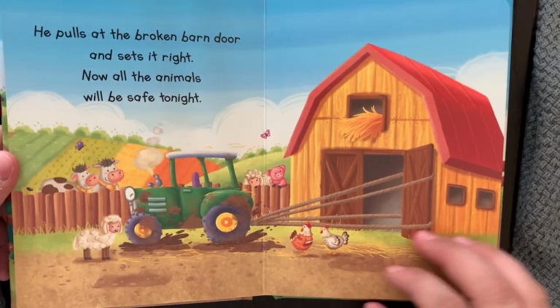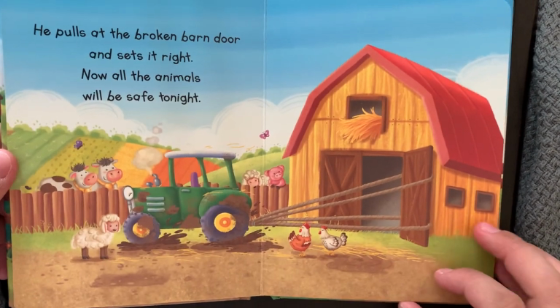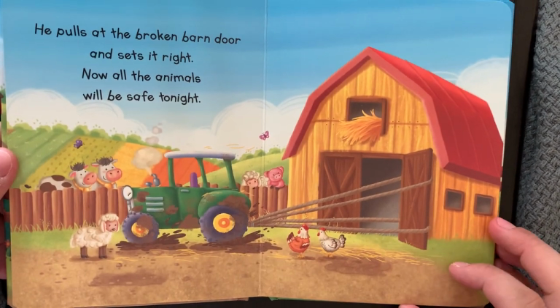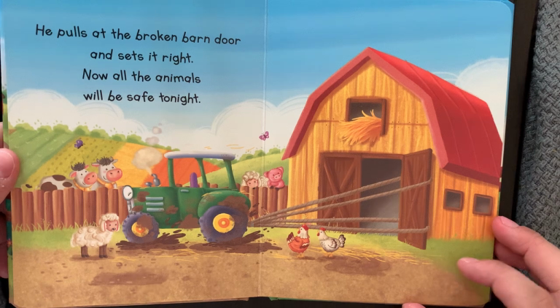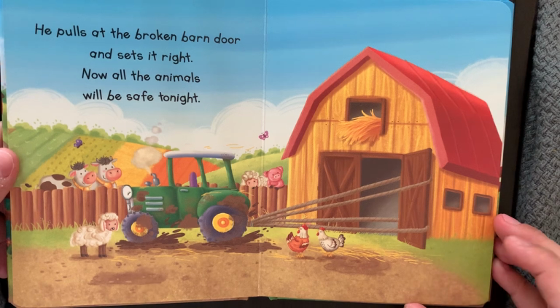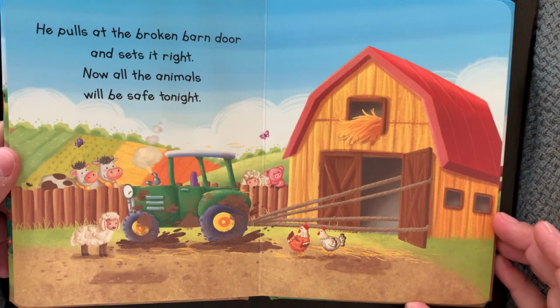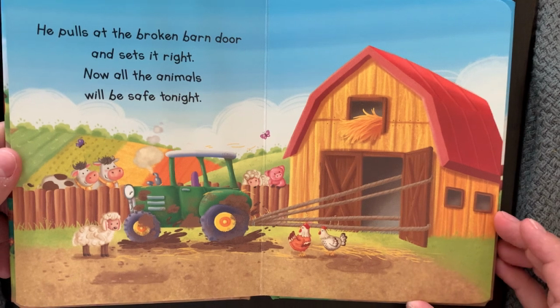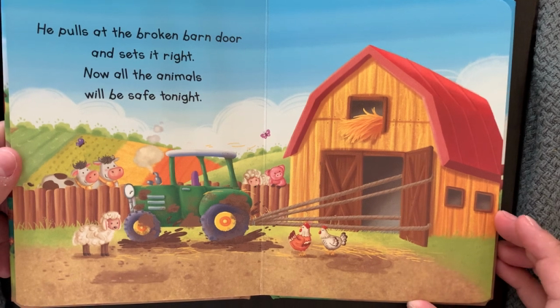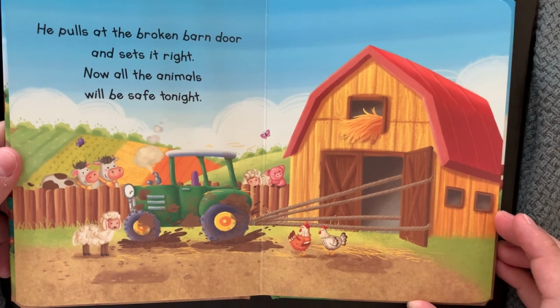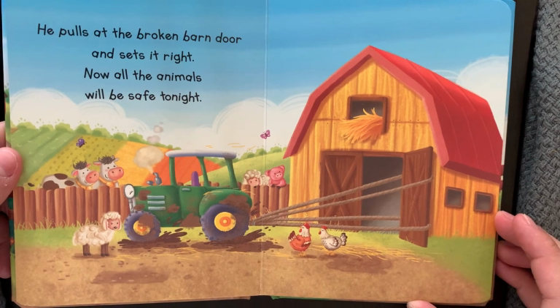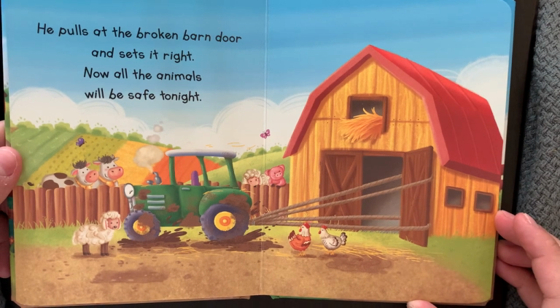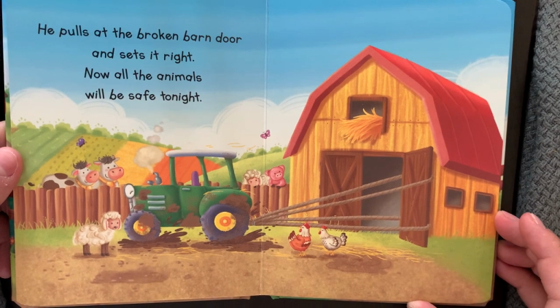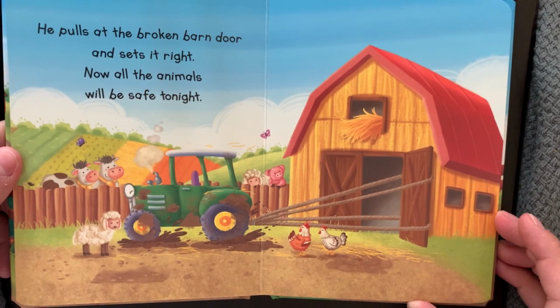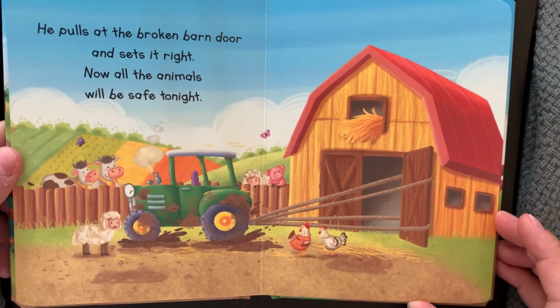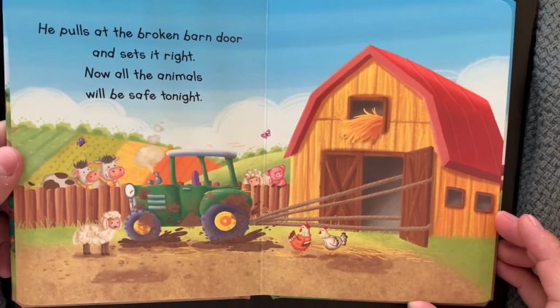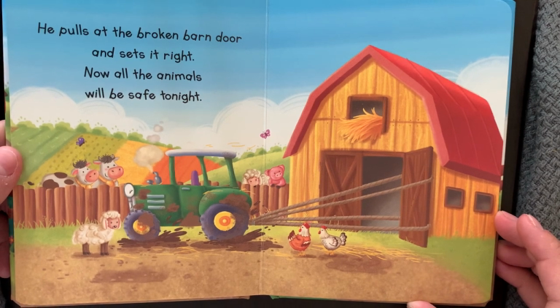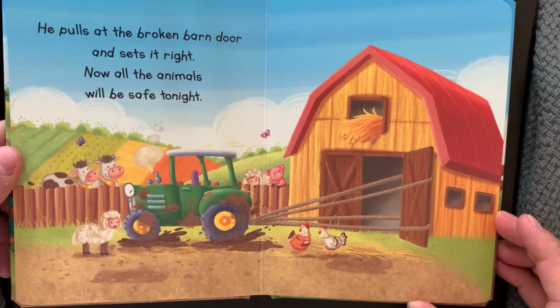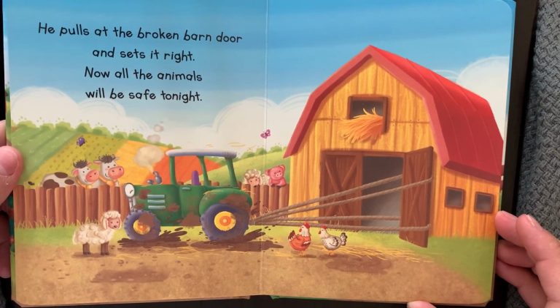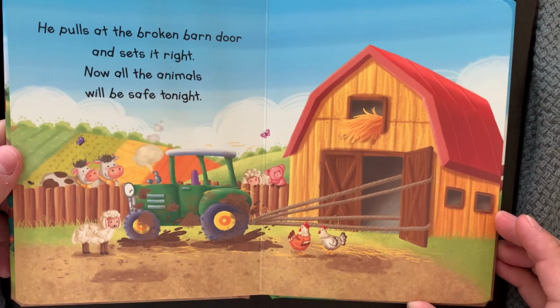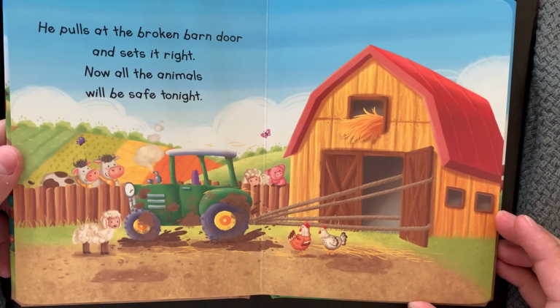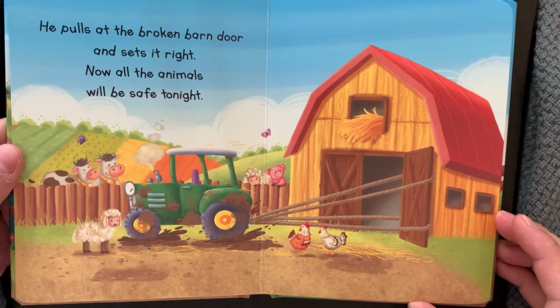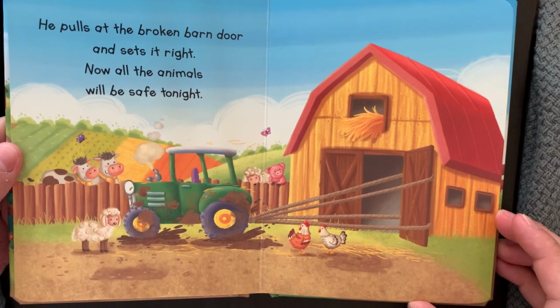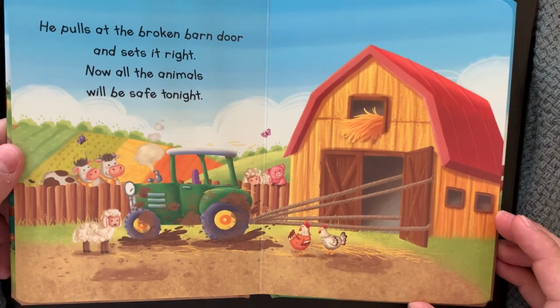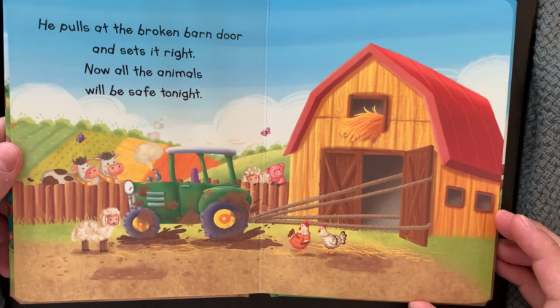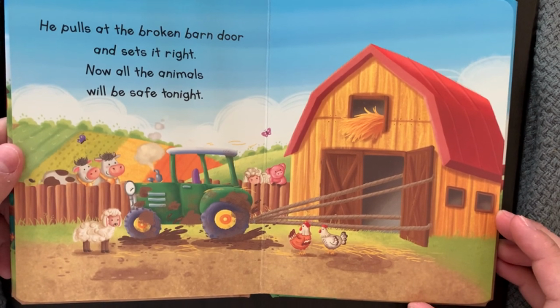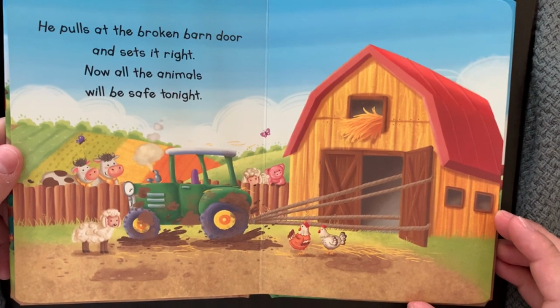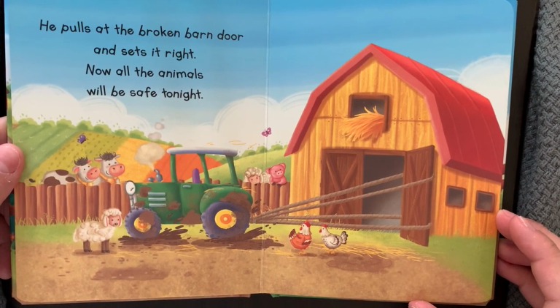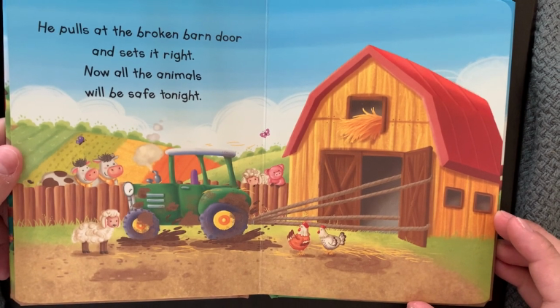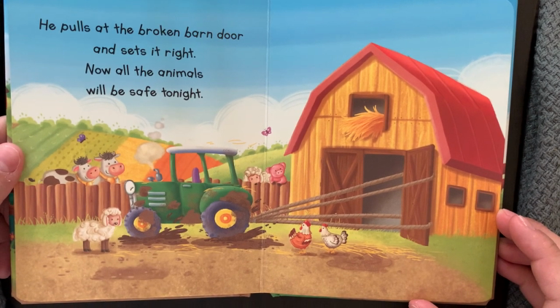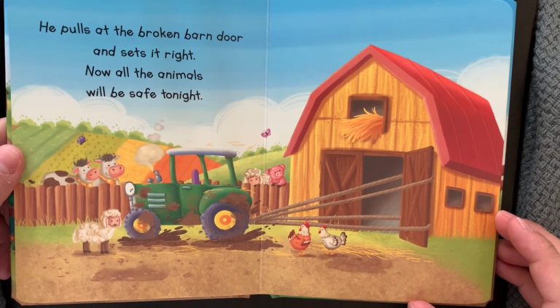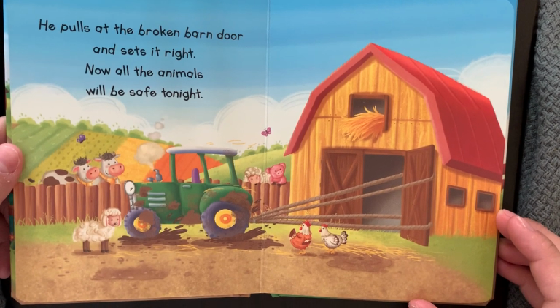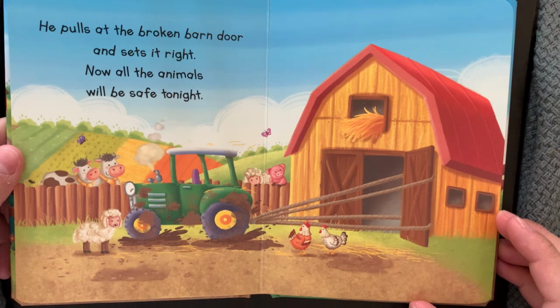He pulls at the broken barn door and sets it right. Now all the animals will be safe tonight.